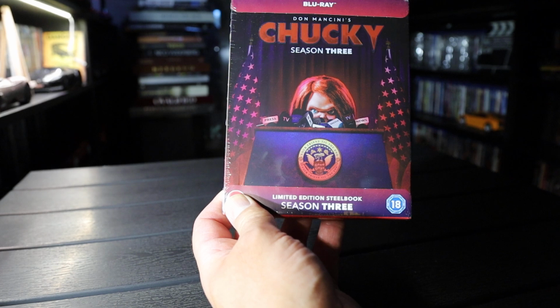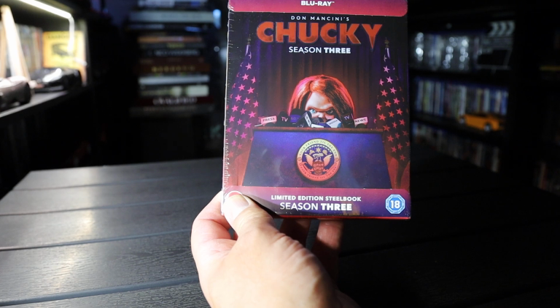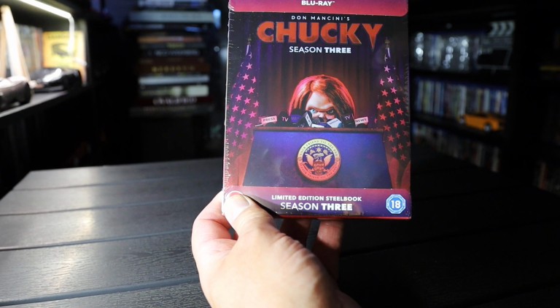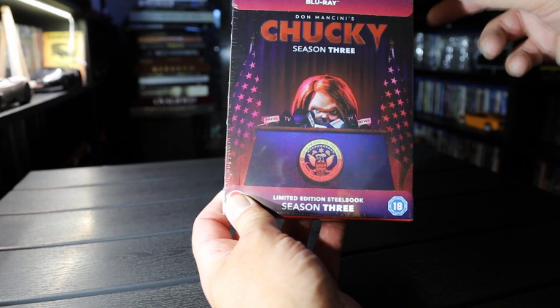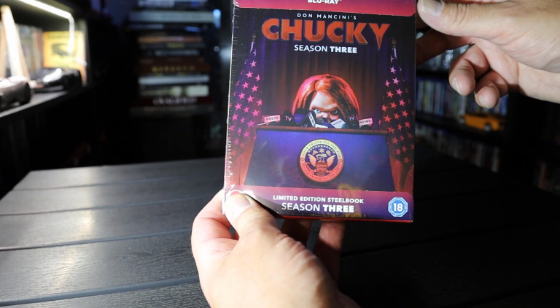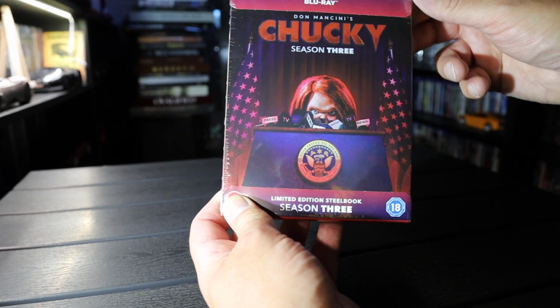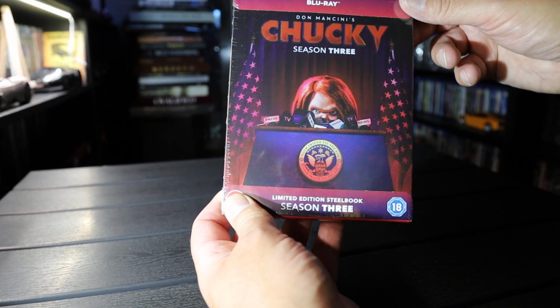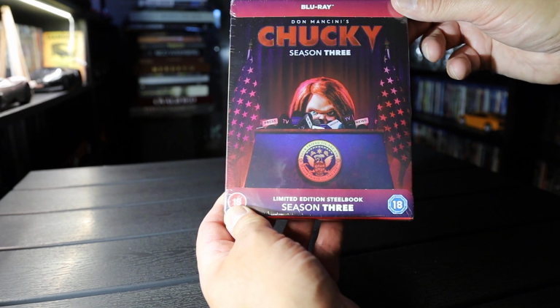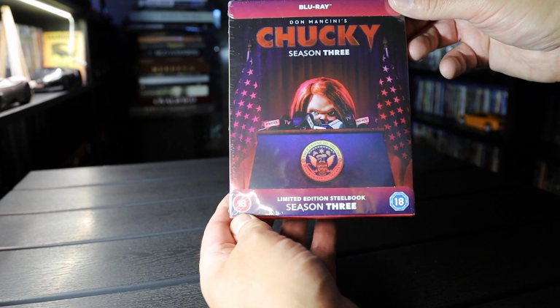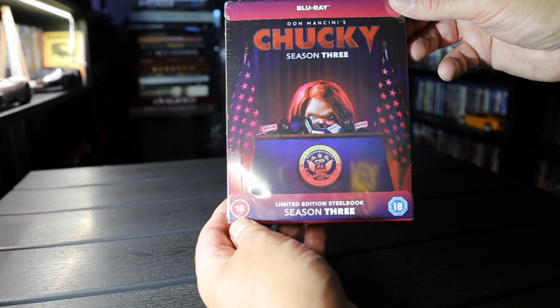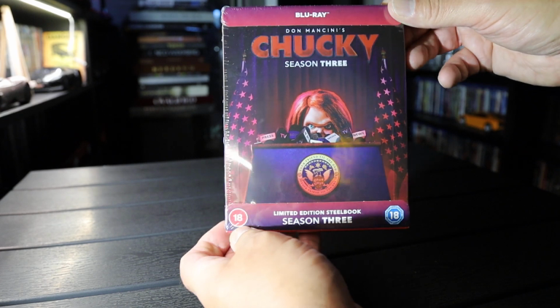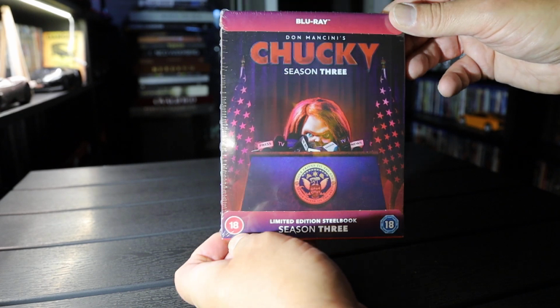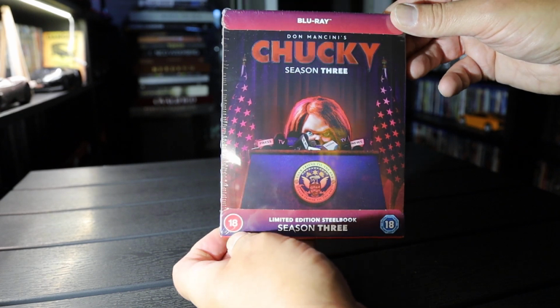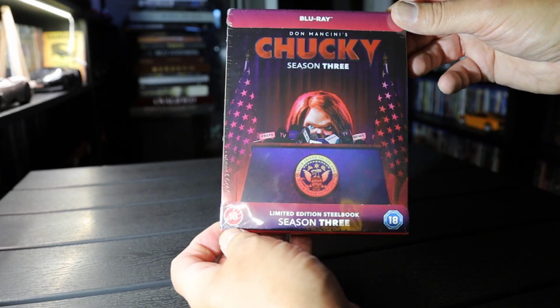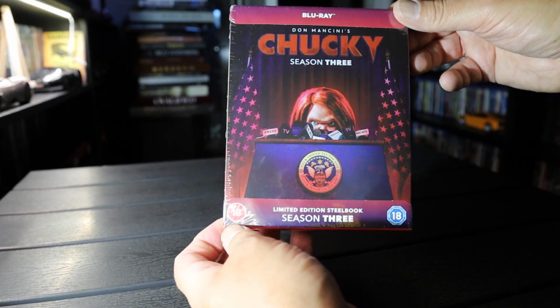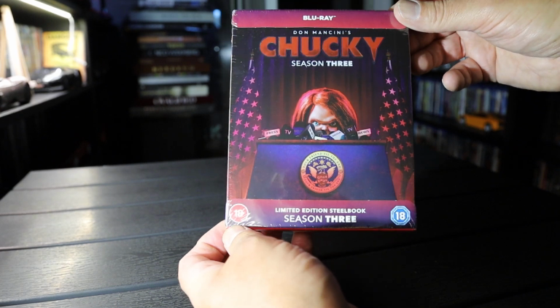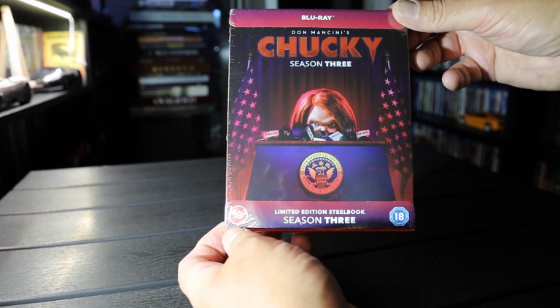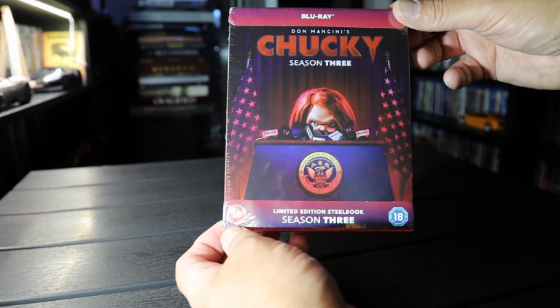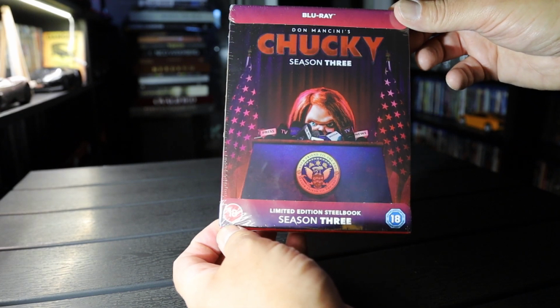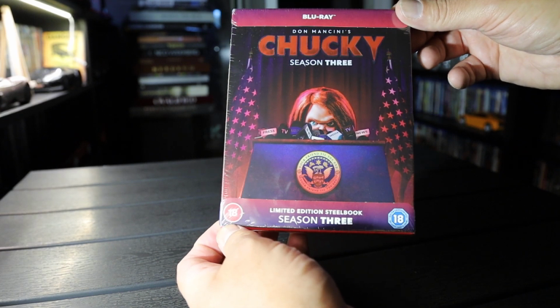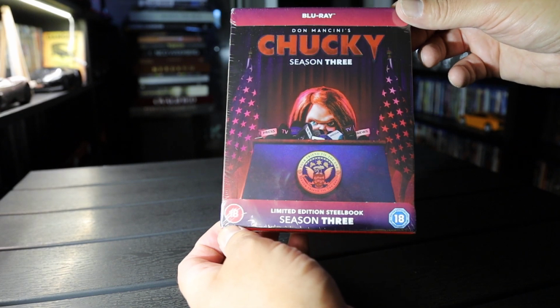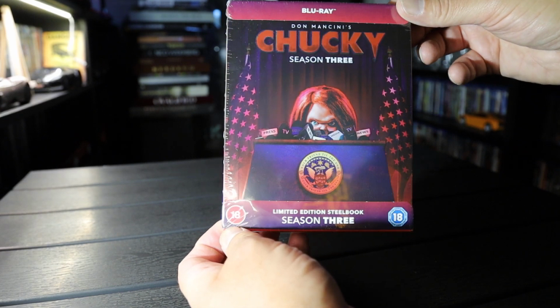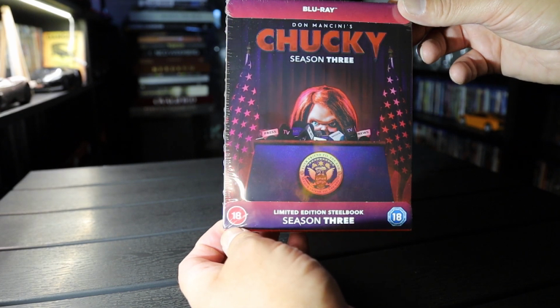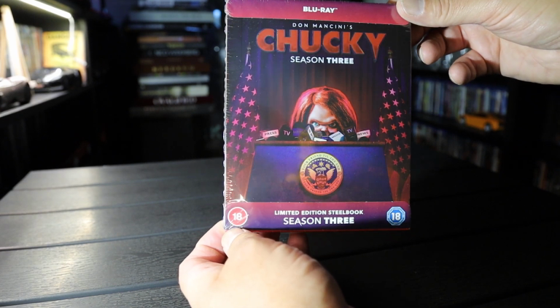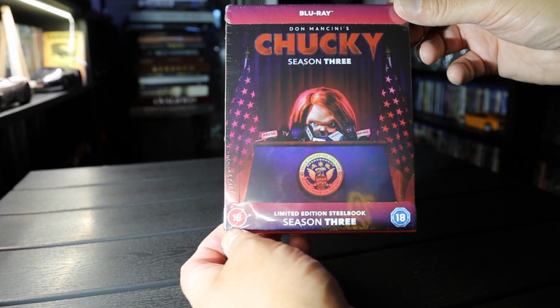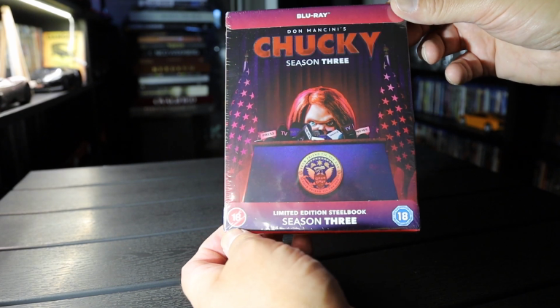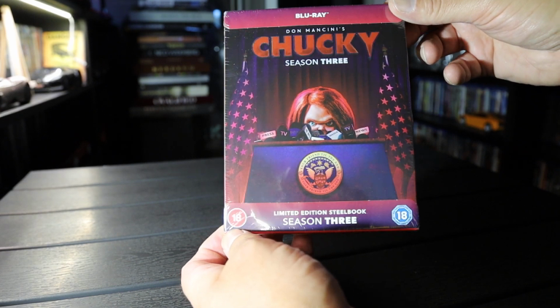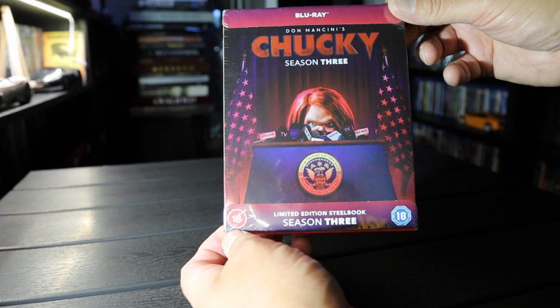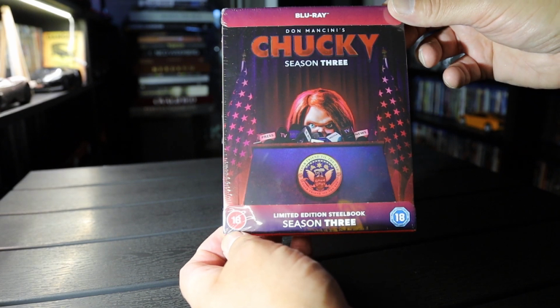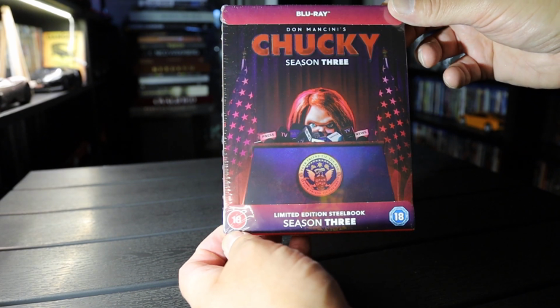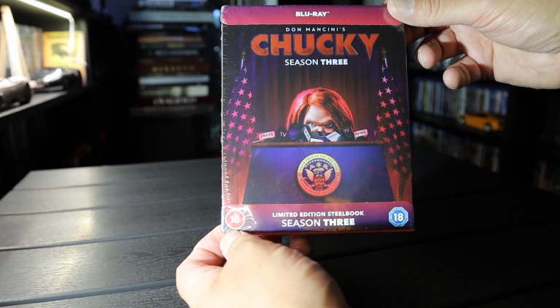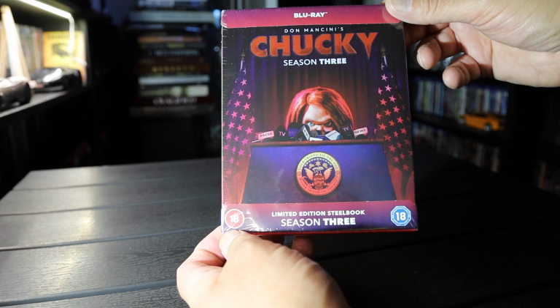Hi, unbox. And over here, we have Chucky Season 3 on Blu-ray Steelbook.